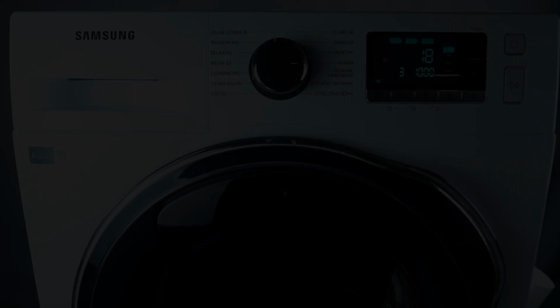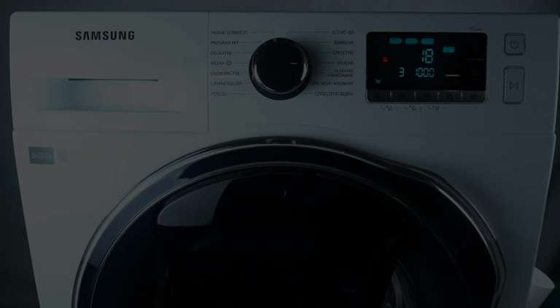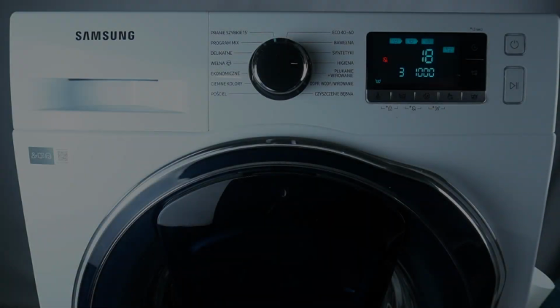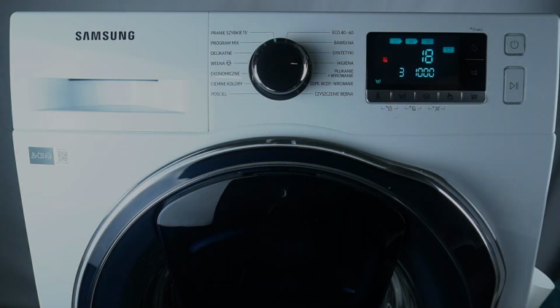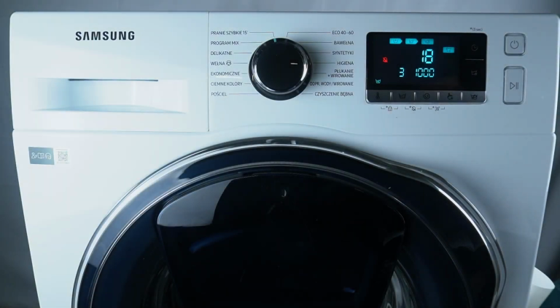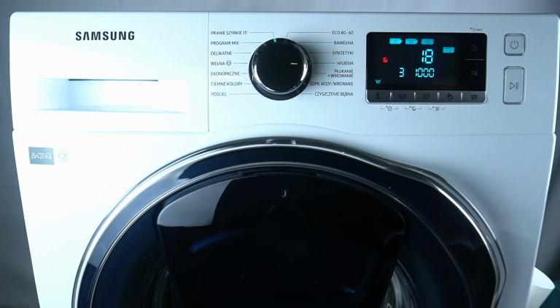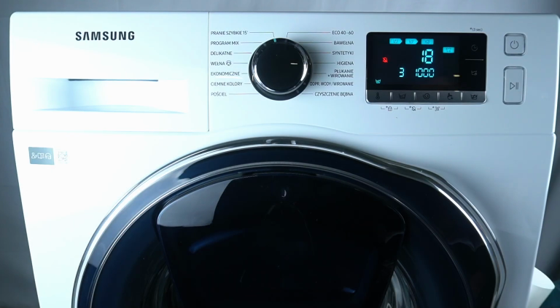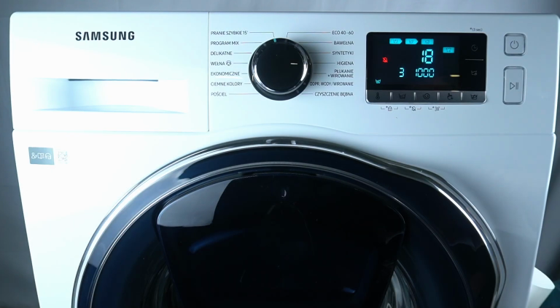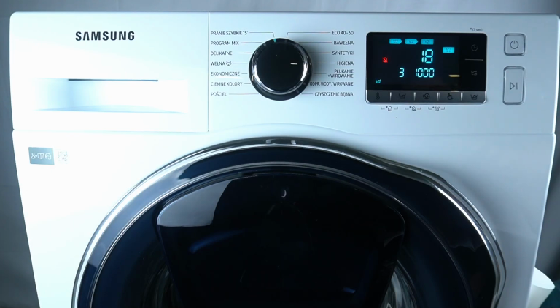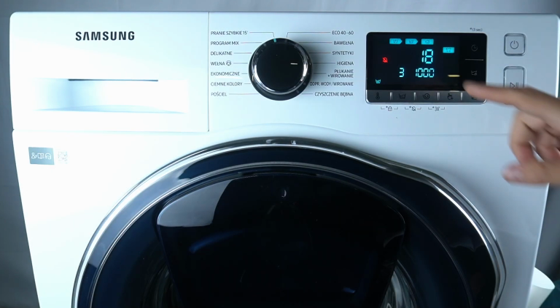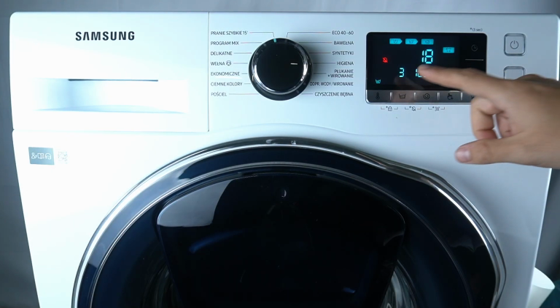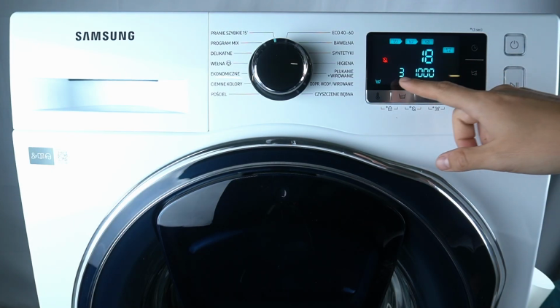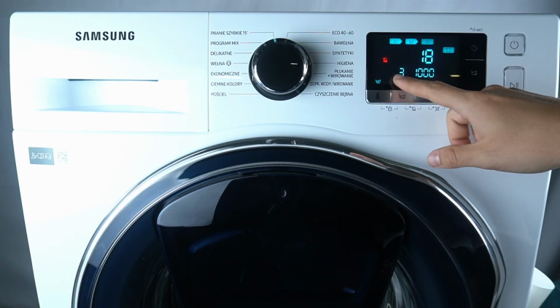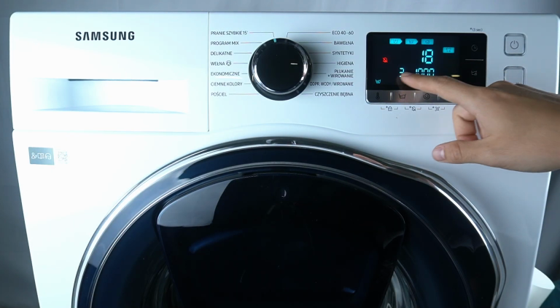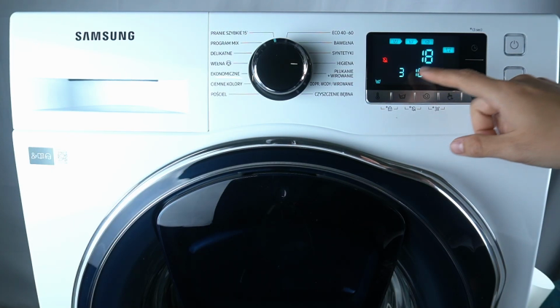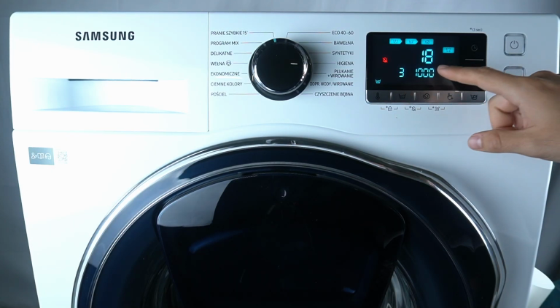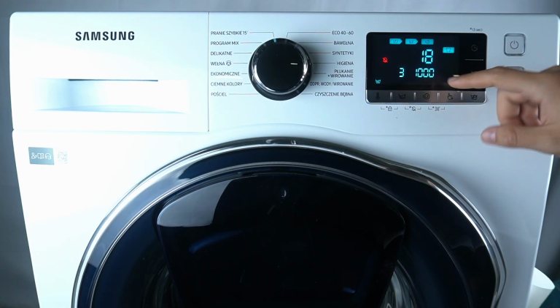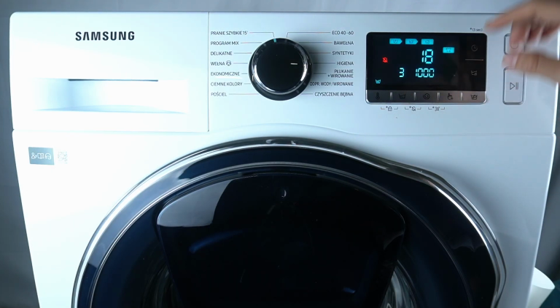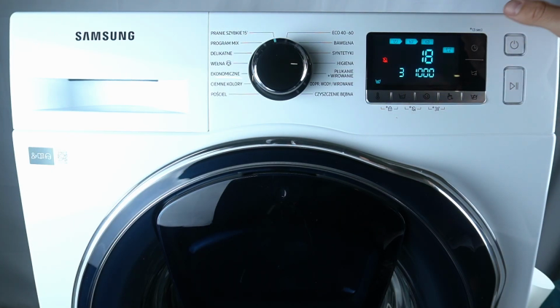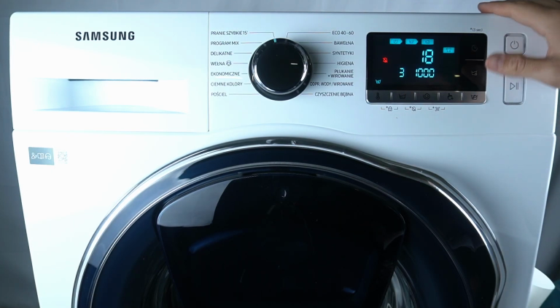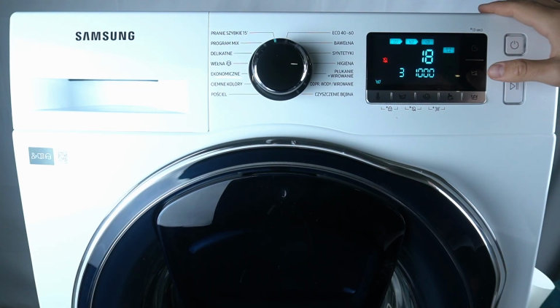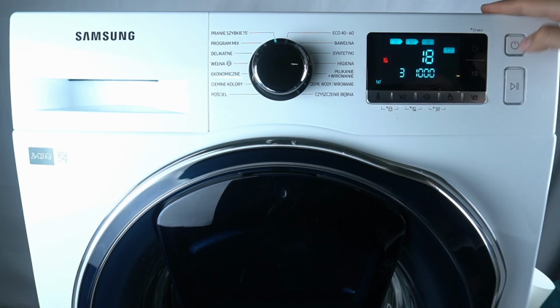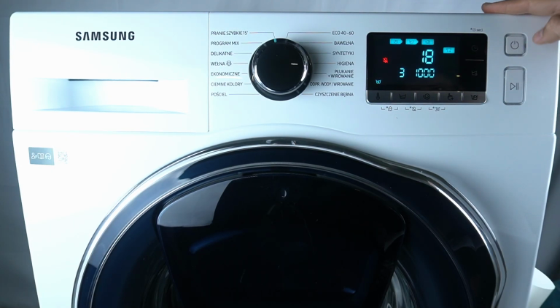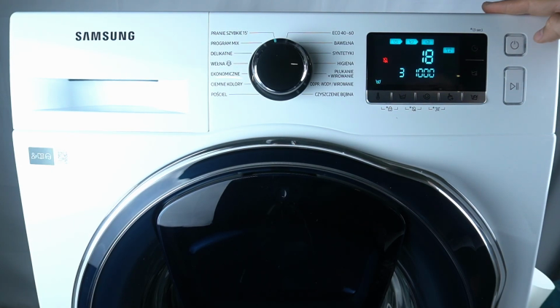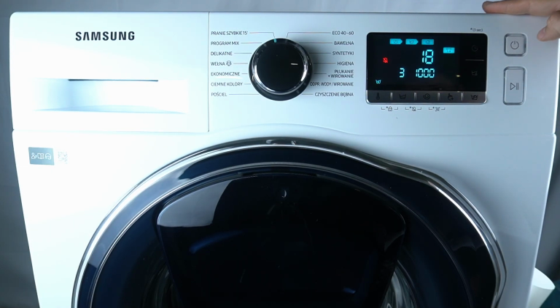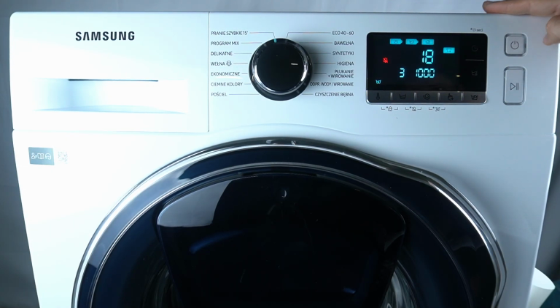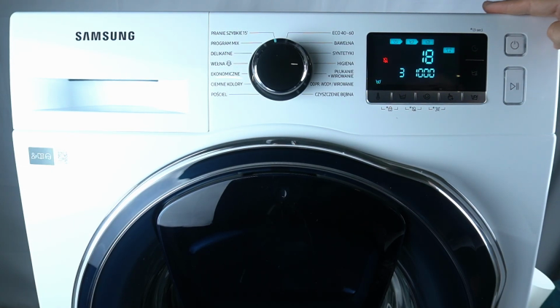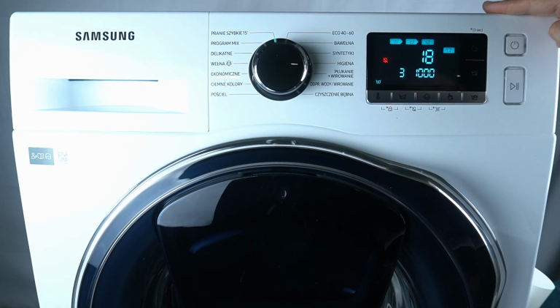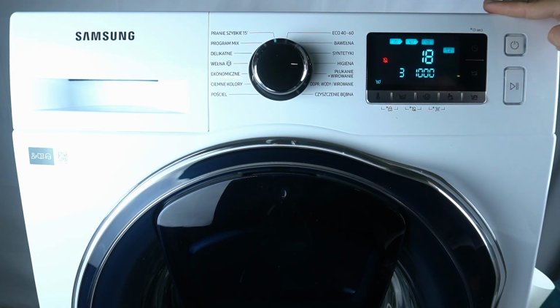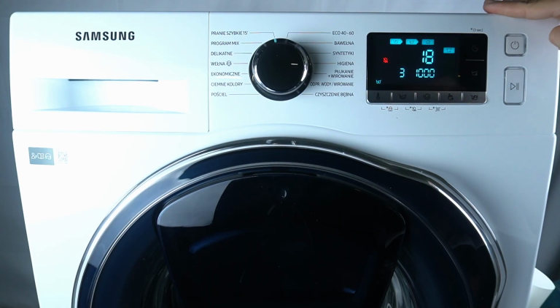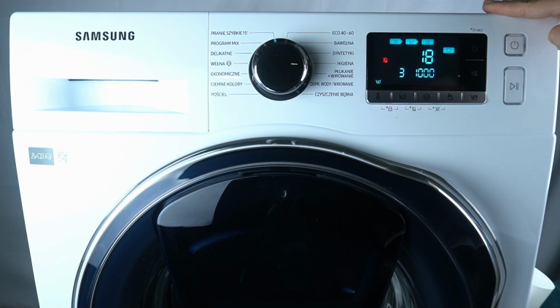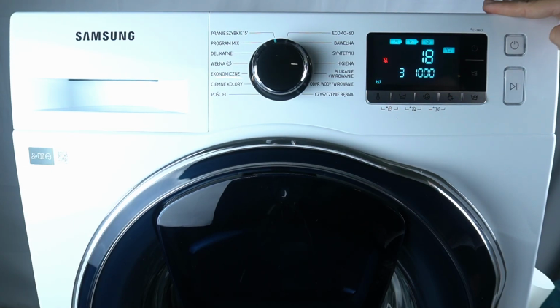Hello guys, today I'm gonna tell you about the troubleshoot code DC3 on Samsung washing machine EcoBubble WW.